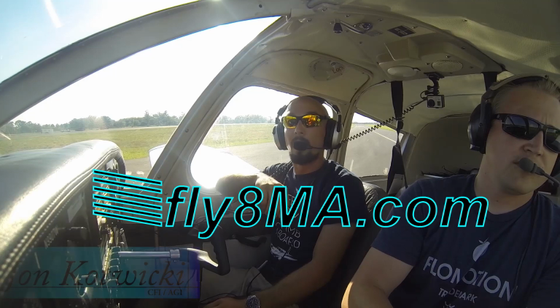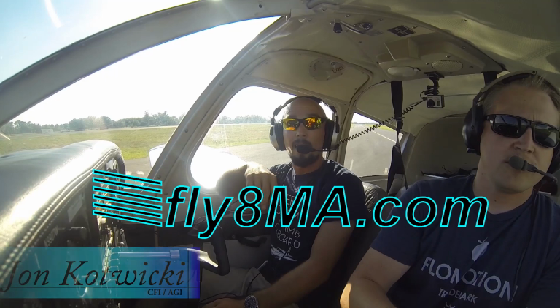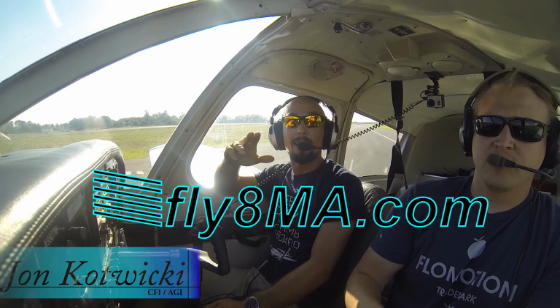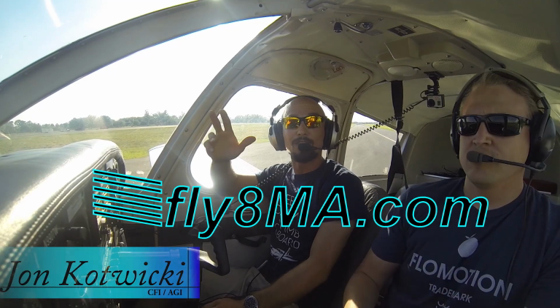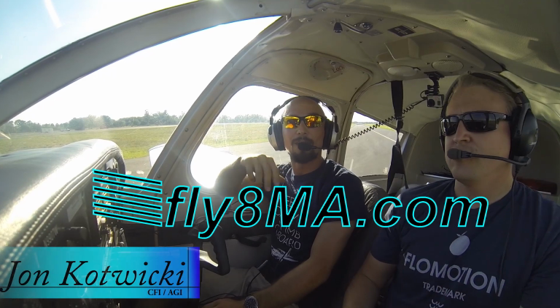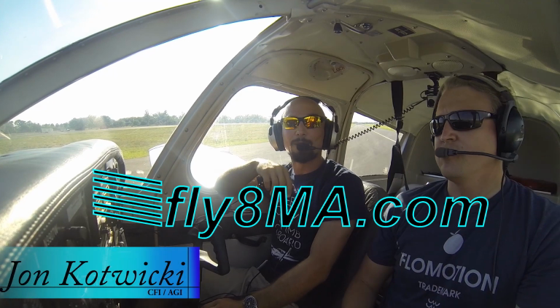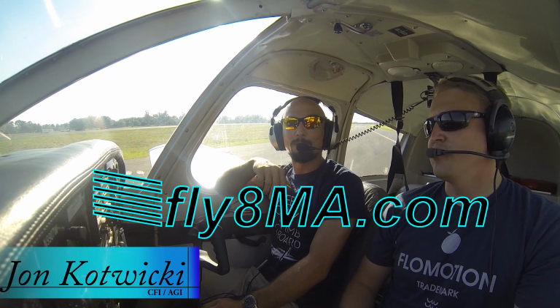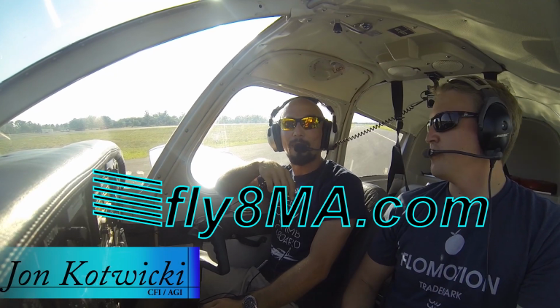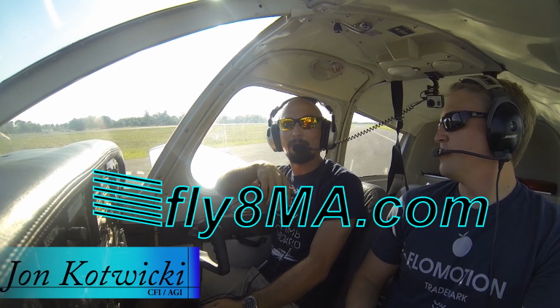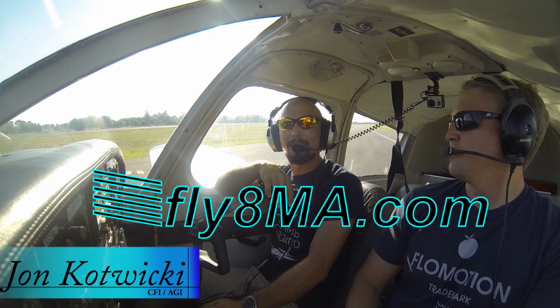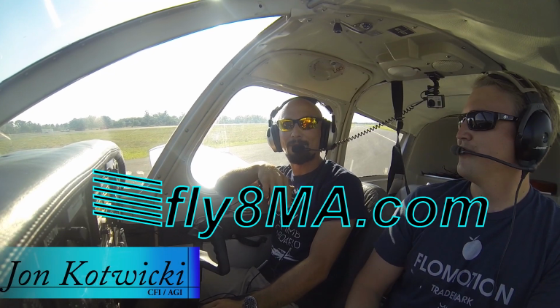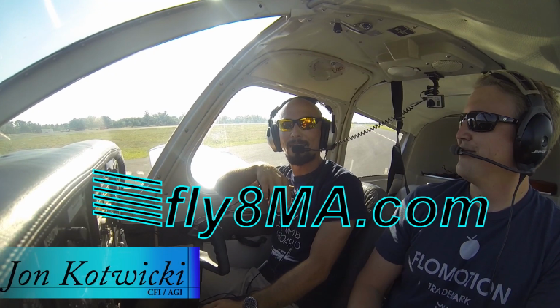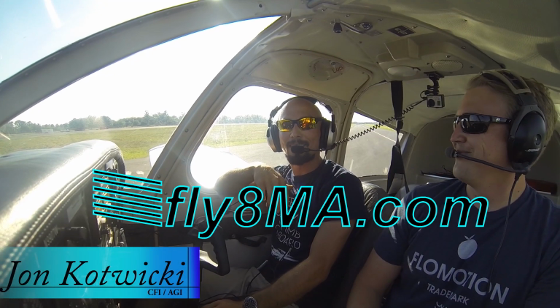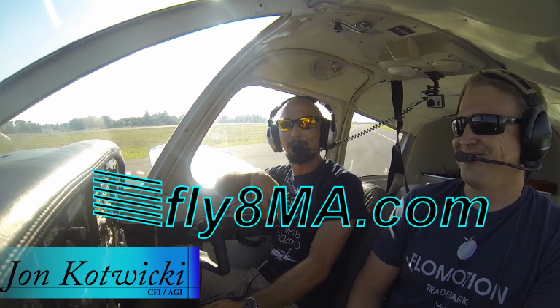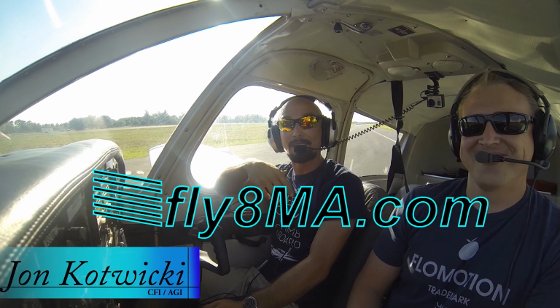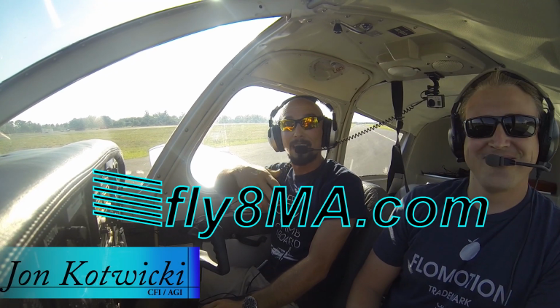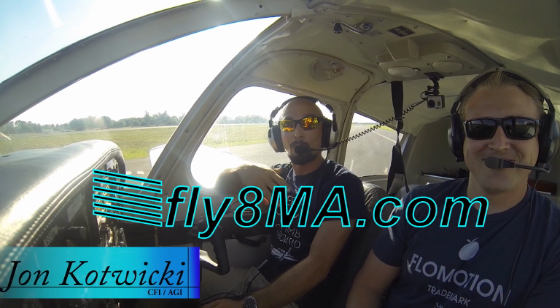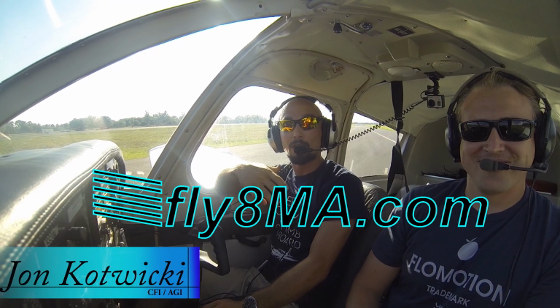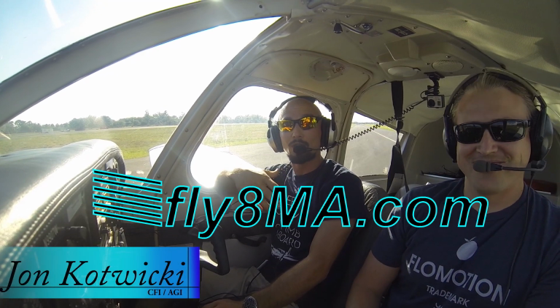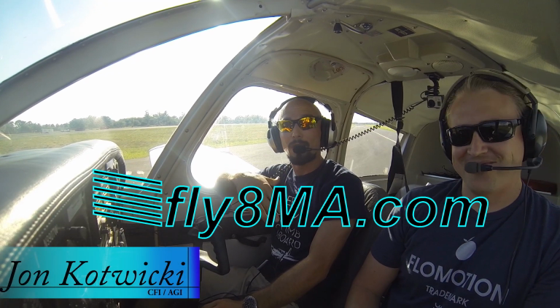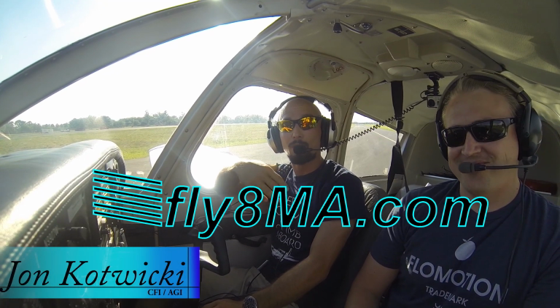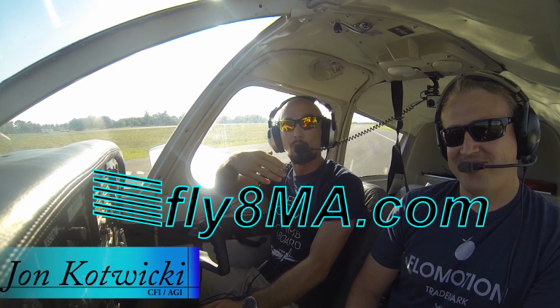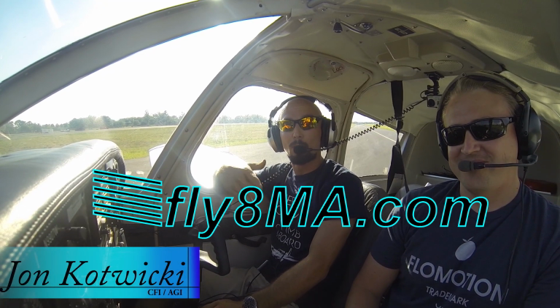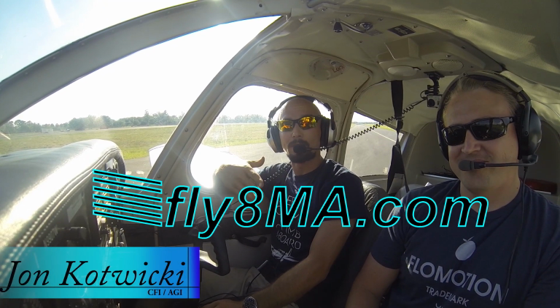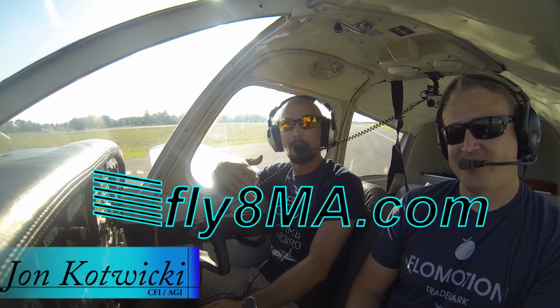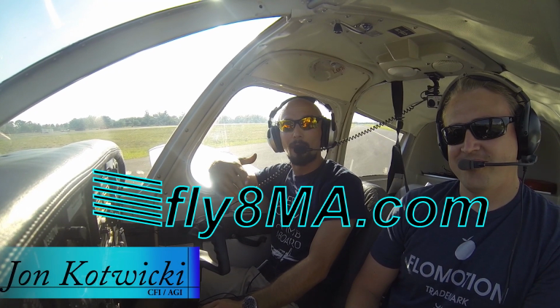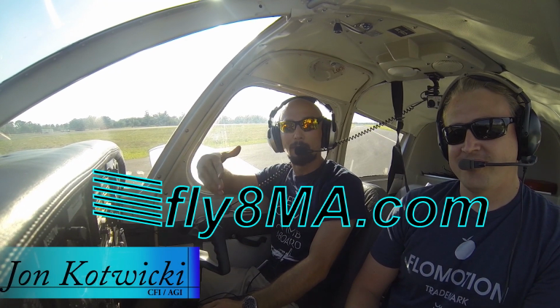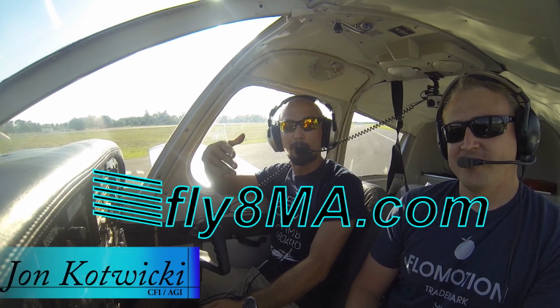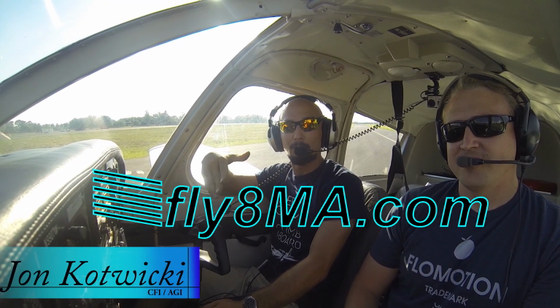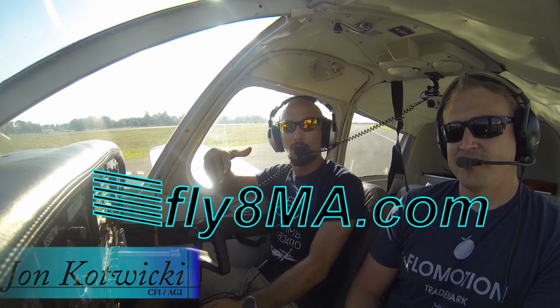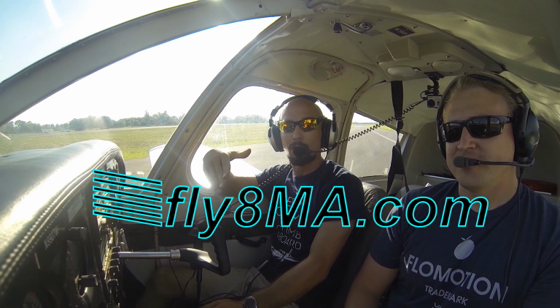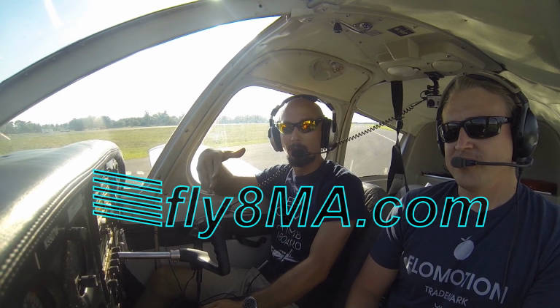Hi, John here from FlyAtMikeAlpha.com and today we're going to show you how to do a normal takeoff in a Piper Cherokee.